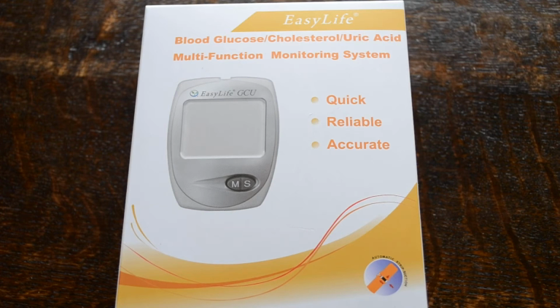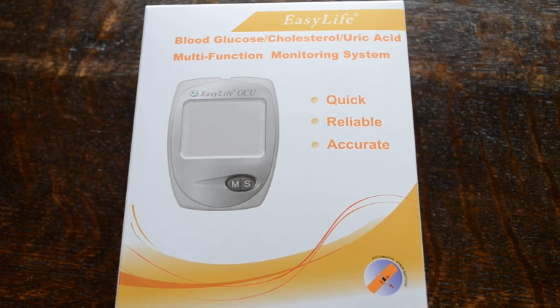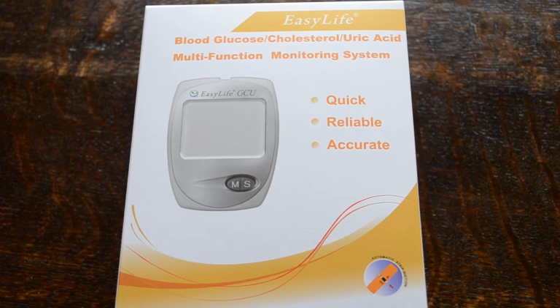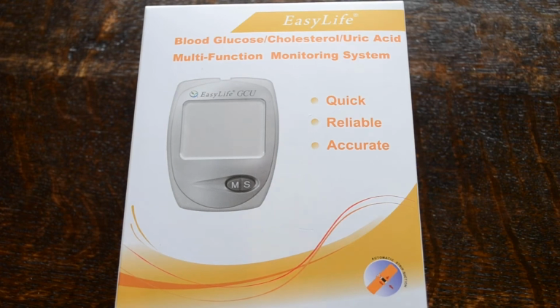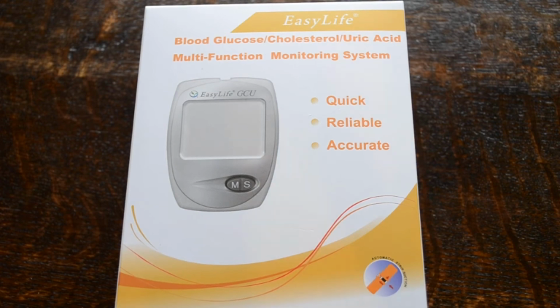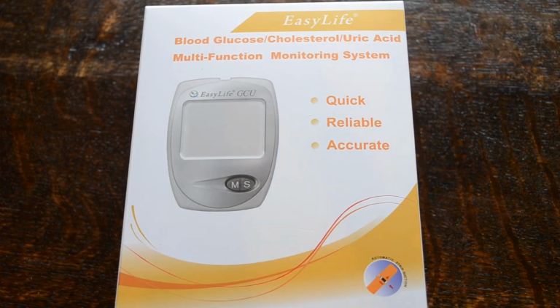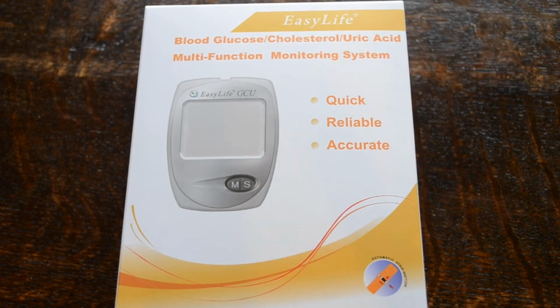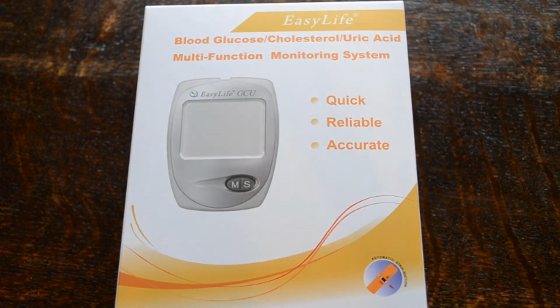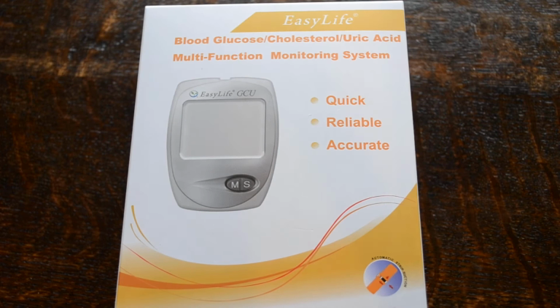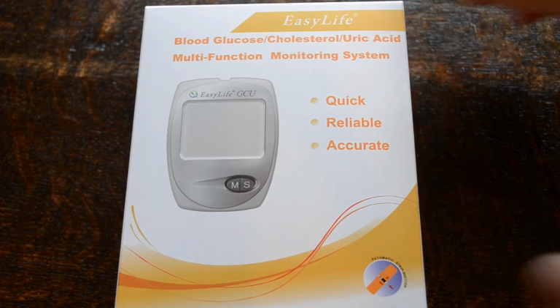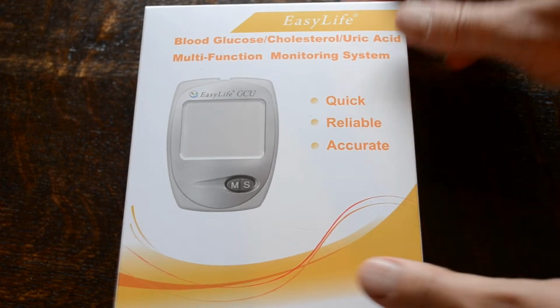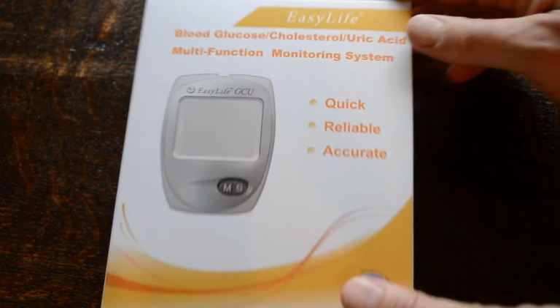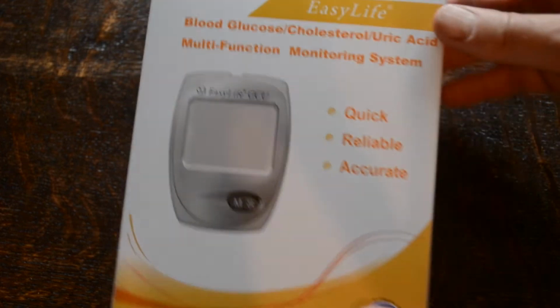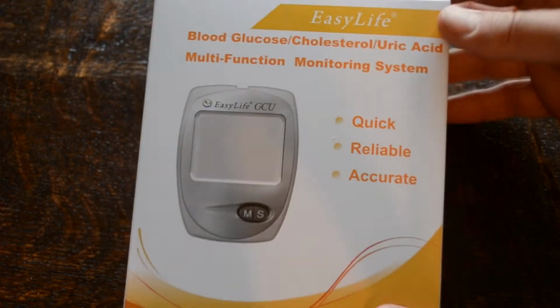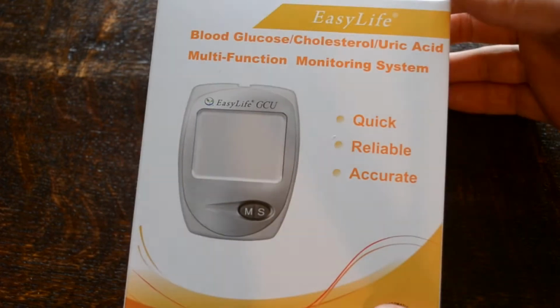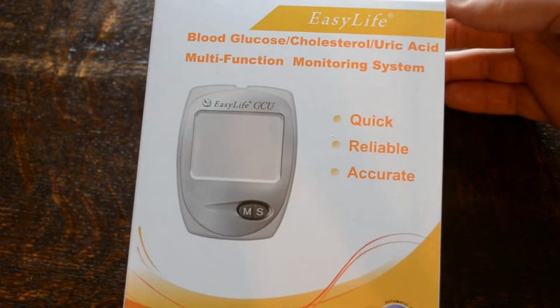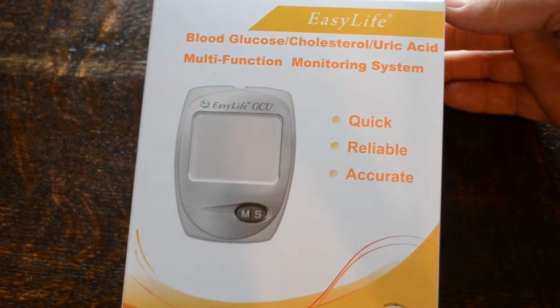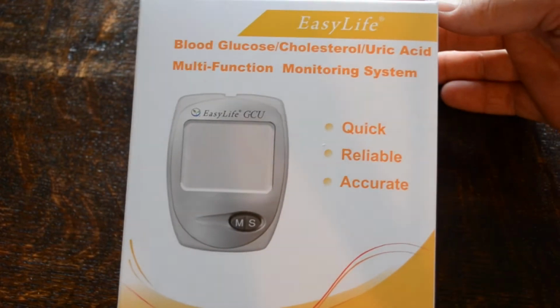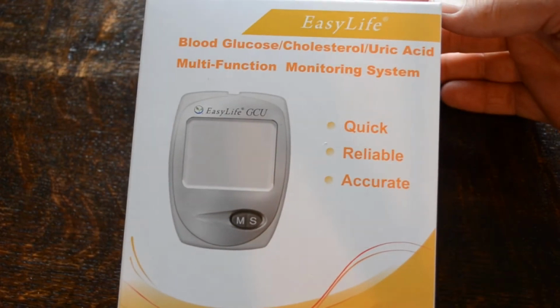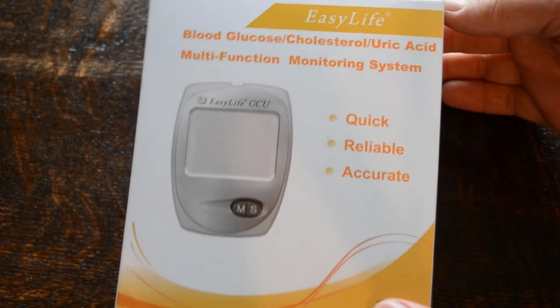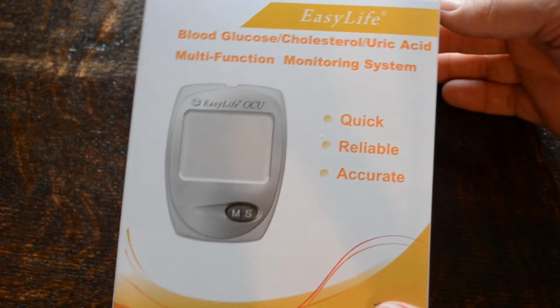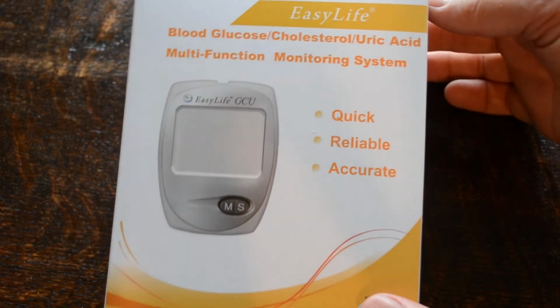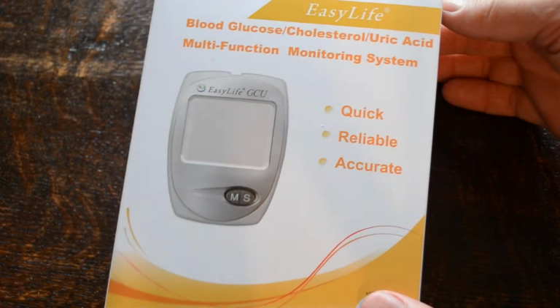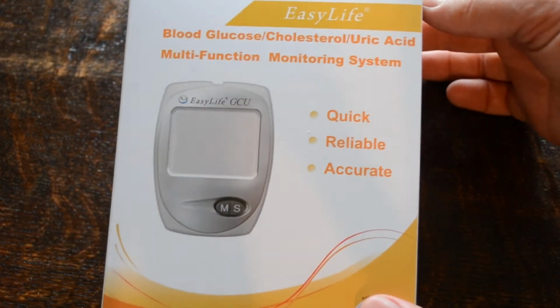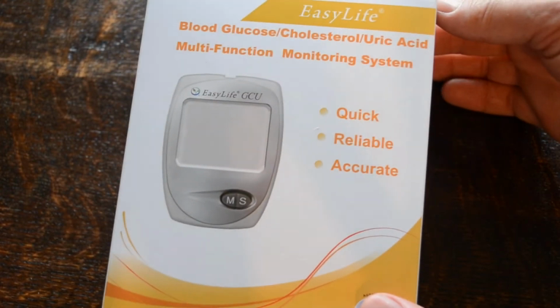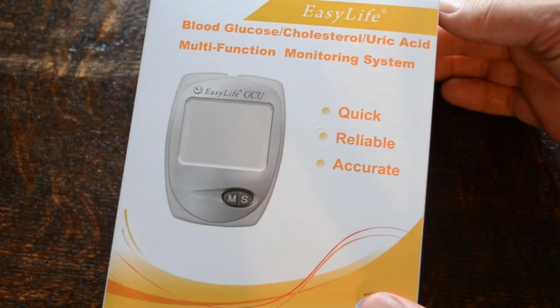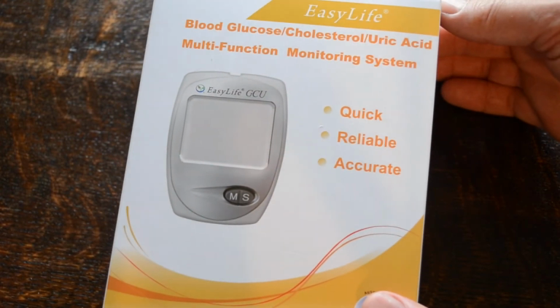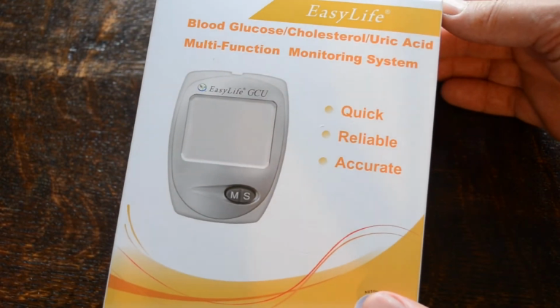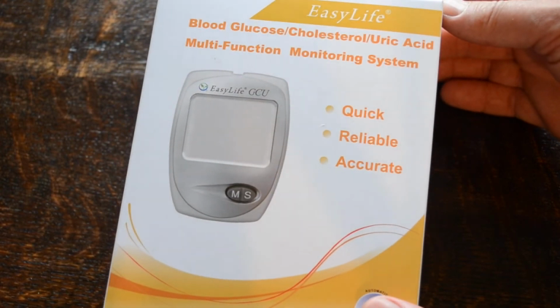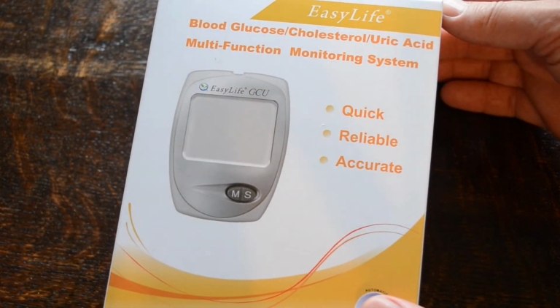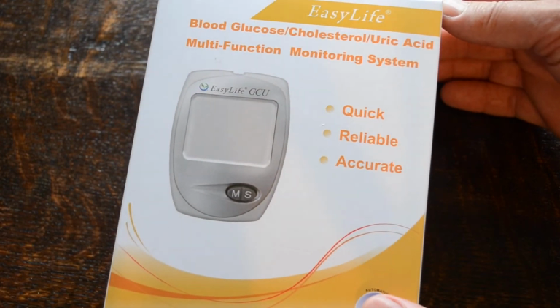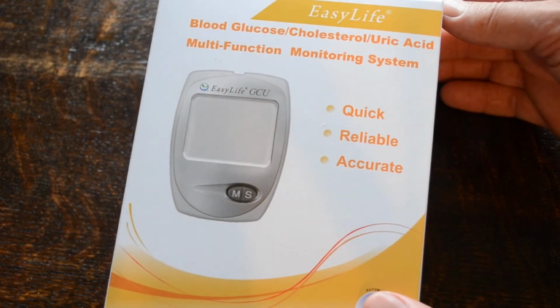This is the meter pack system that you get when you buy this system. It retails in the UK for around £40 plus delivery.